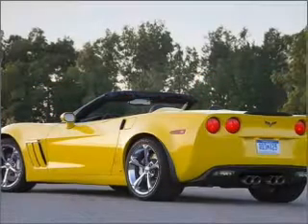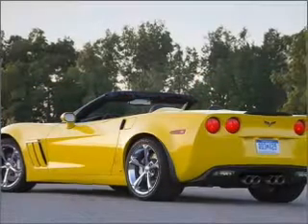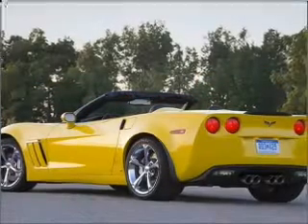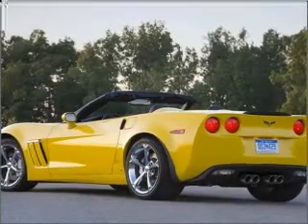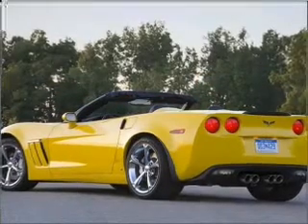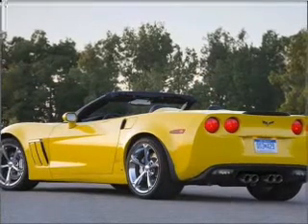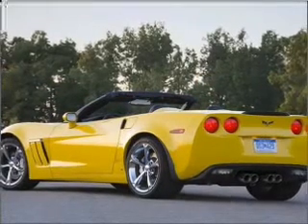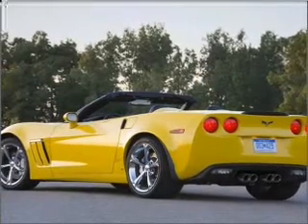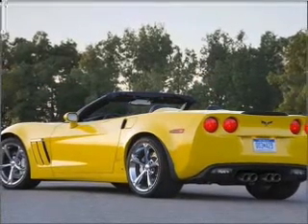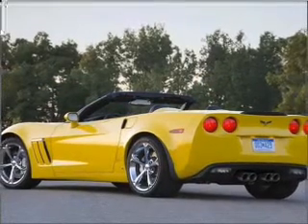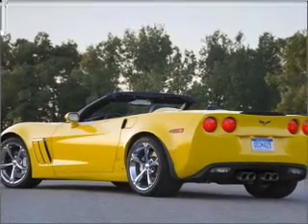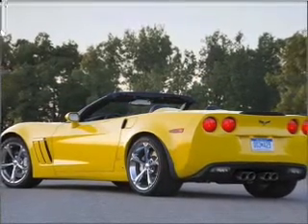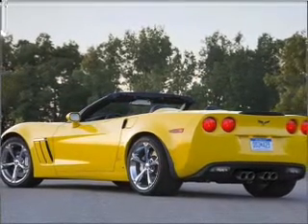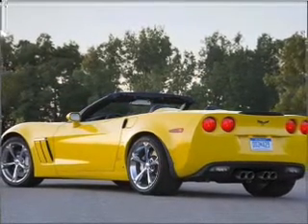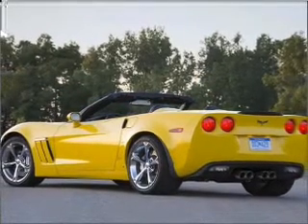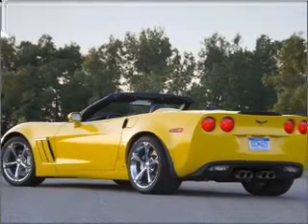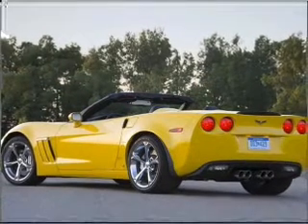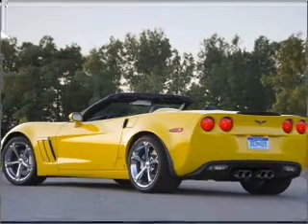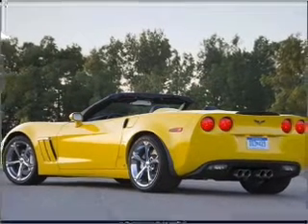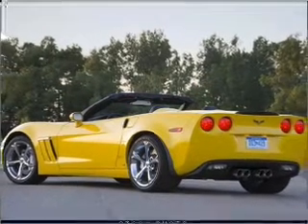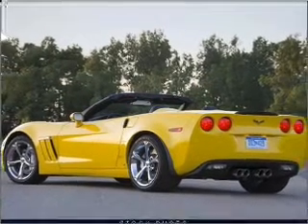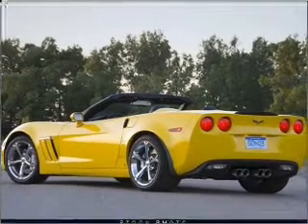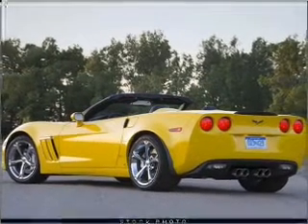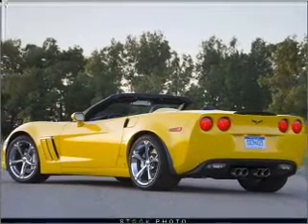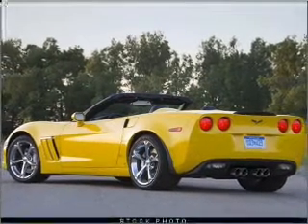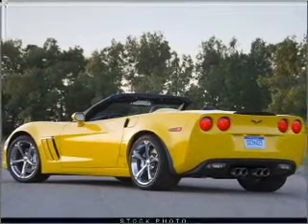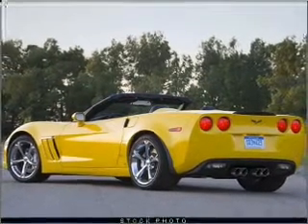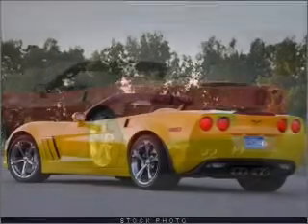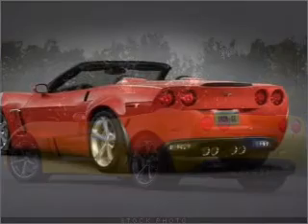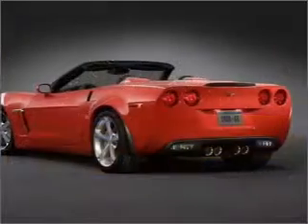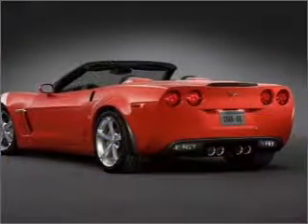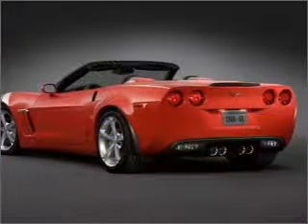Heated seats come for you on cold winter days. There's nothing like a sunroof on a nice day.